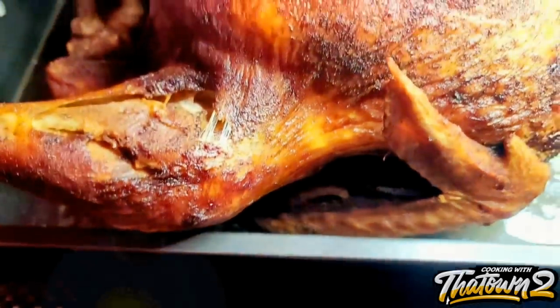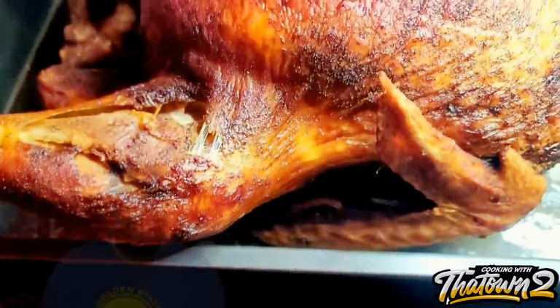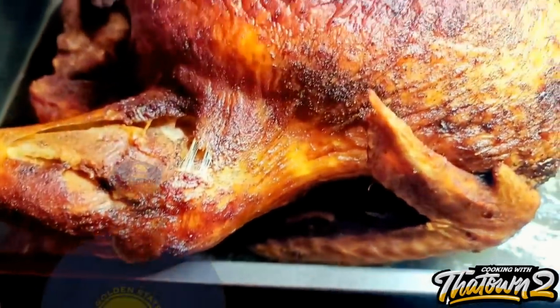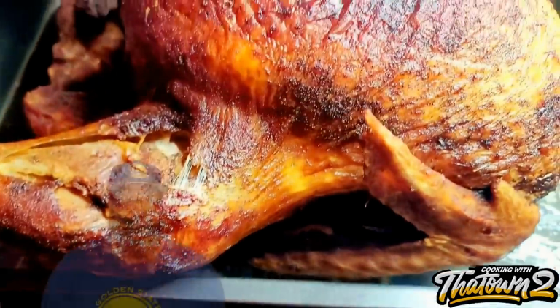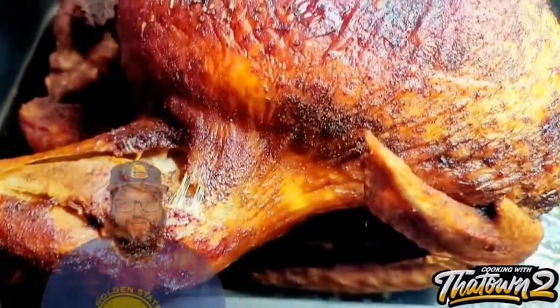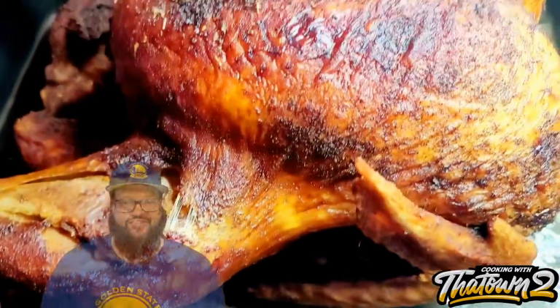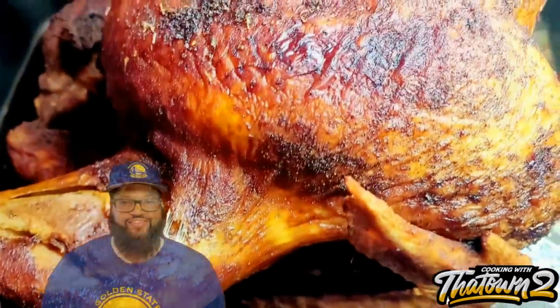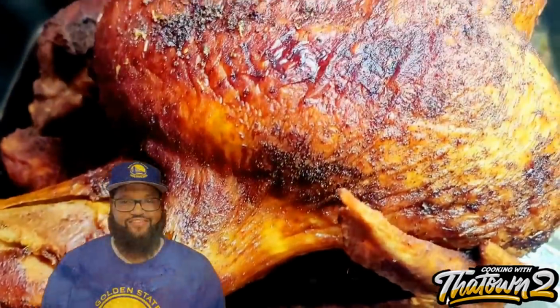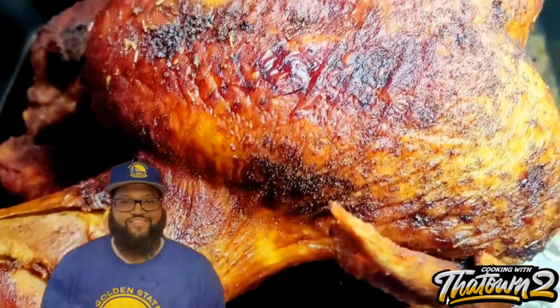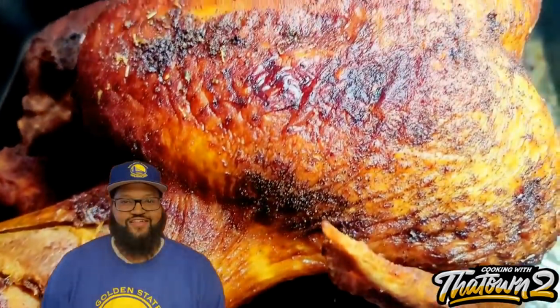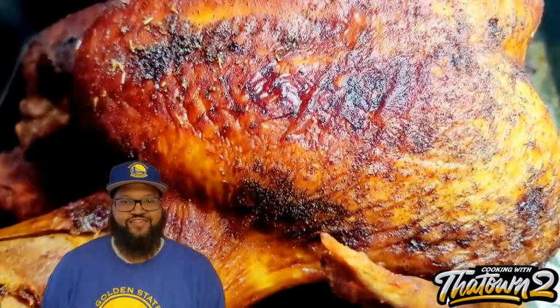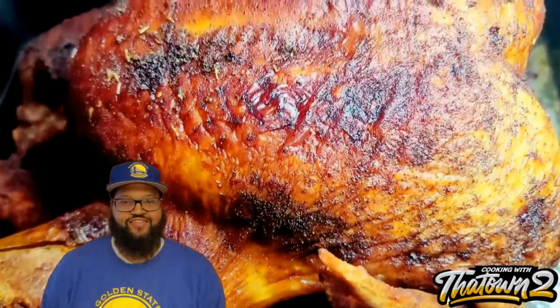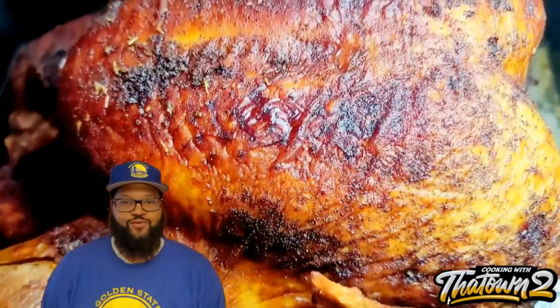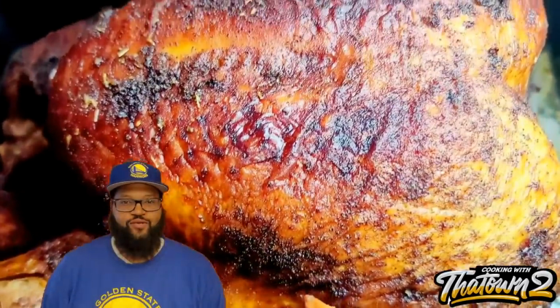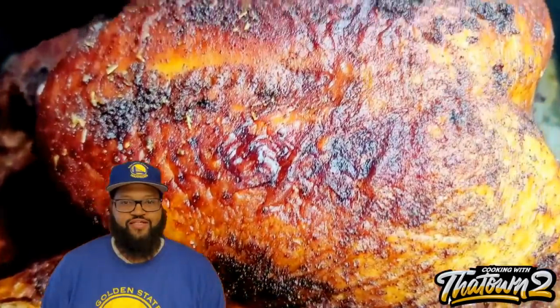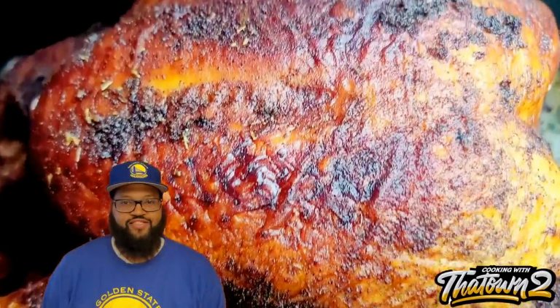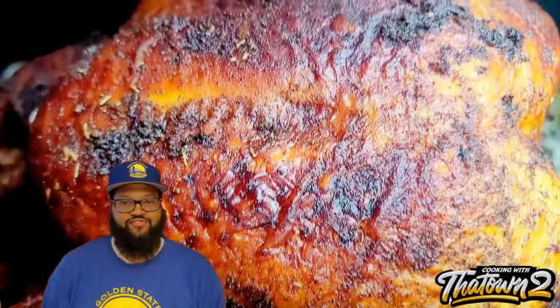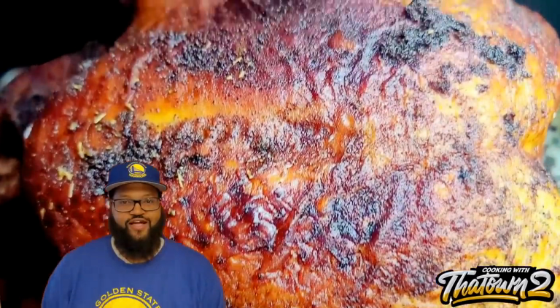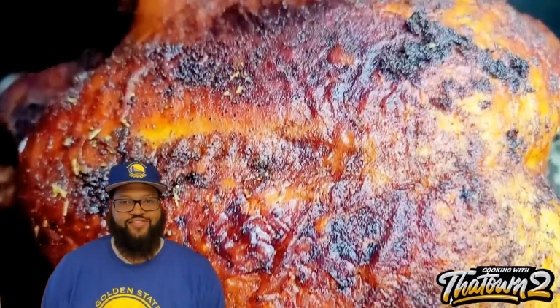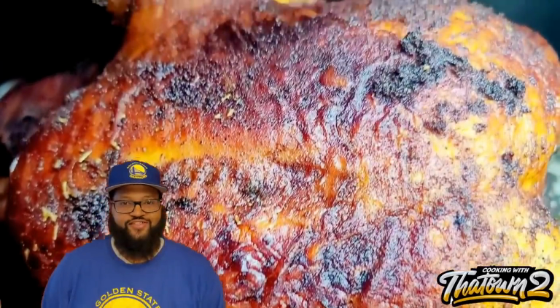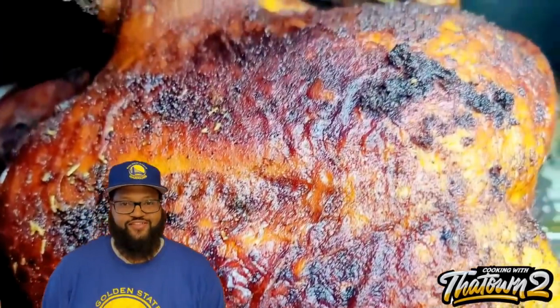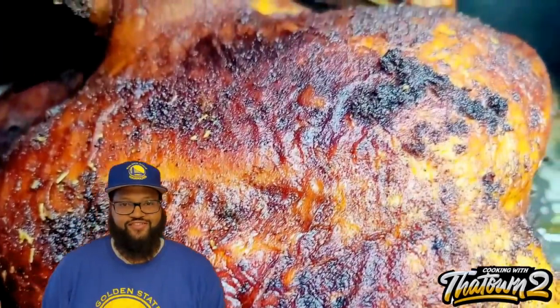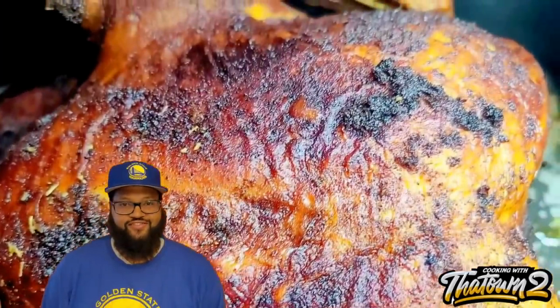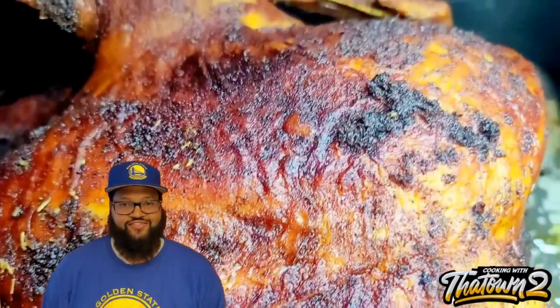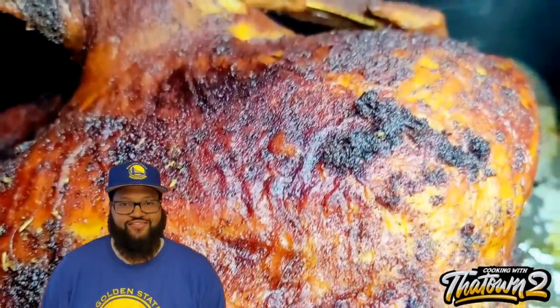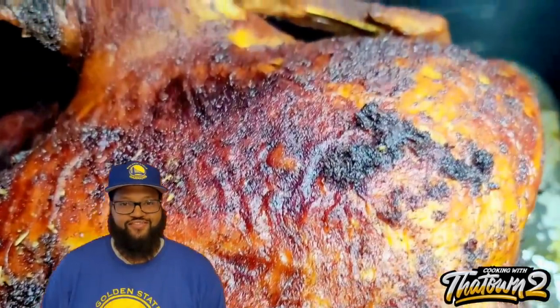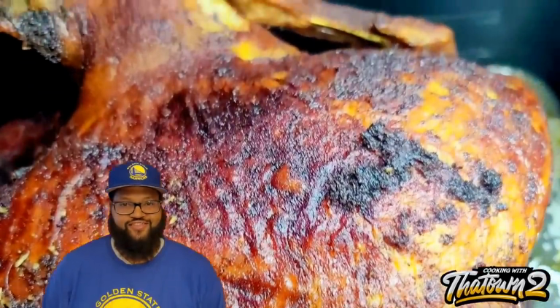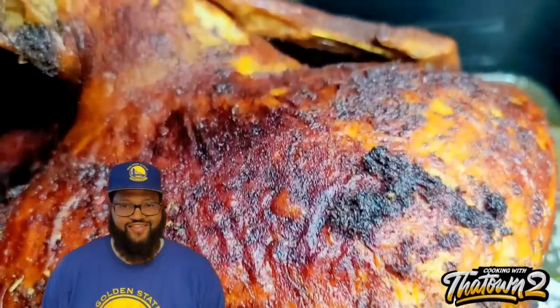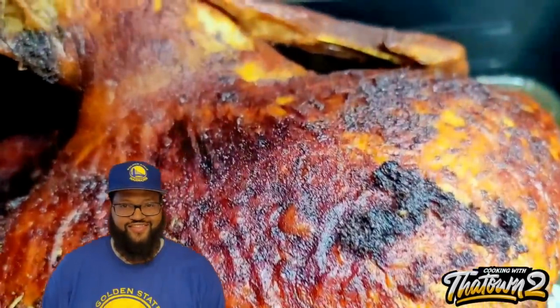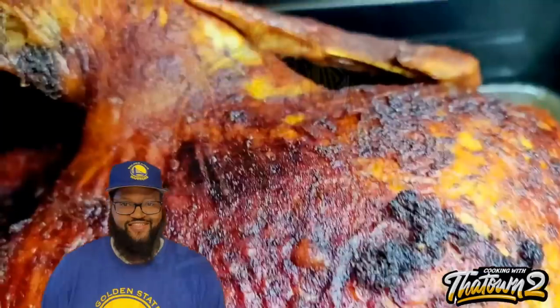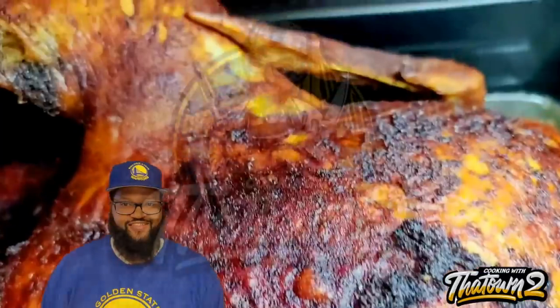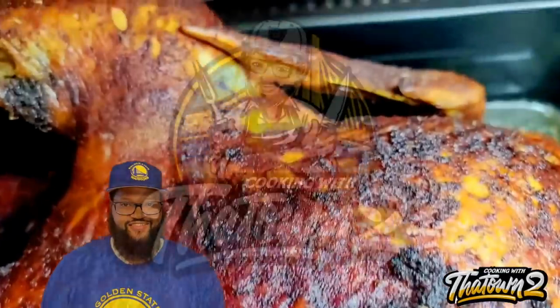Welcome back everyone. Today we're going to make a deep fried turkey — let's get it.